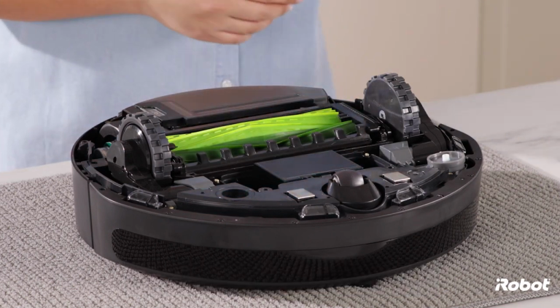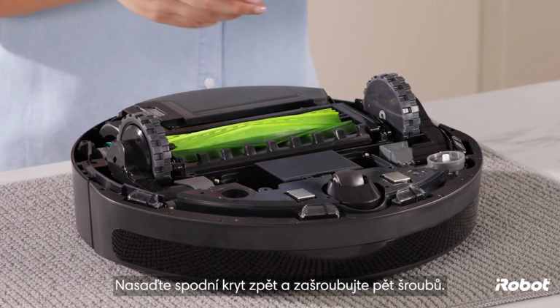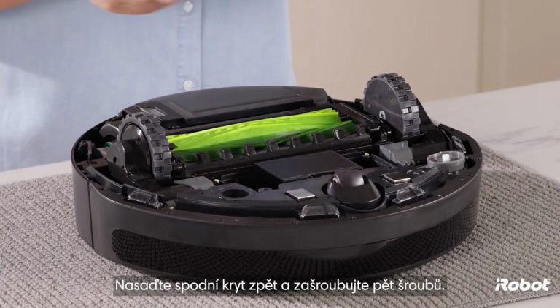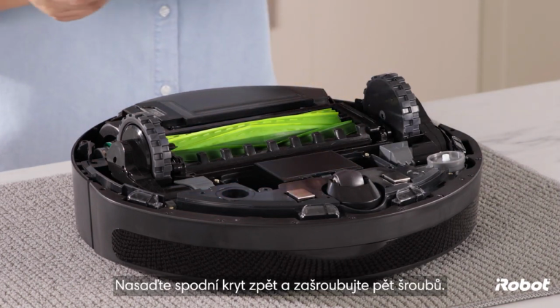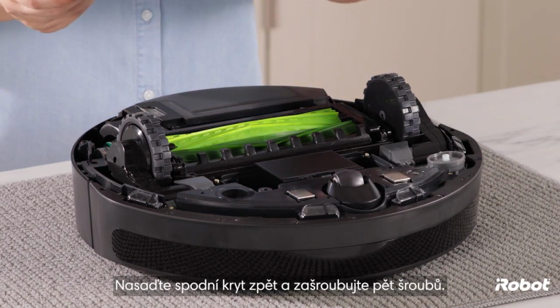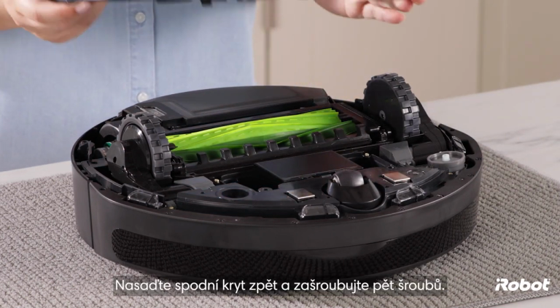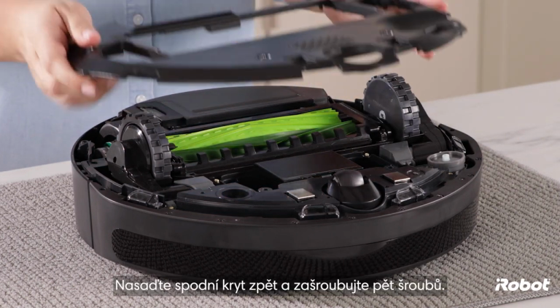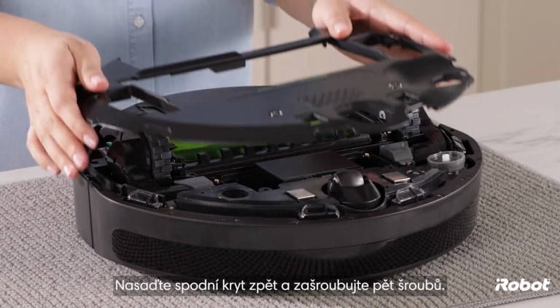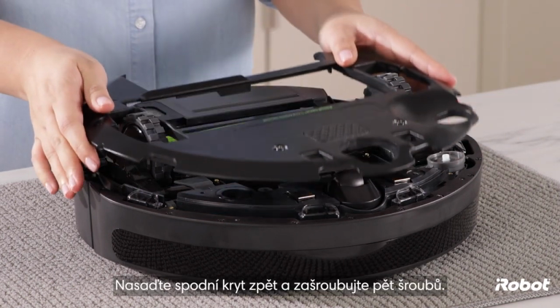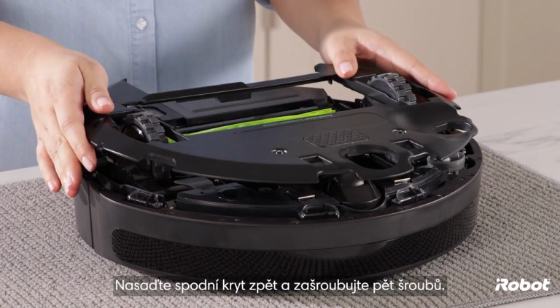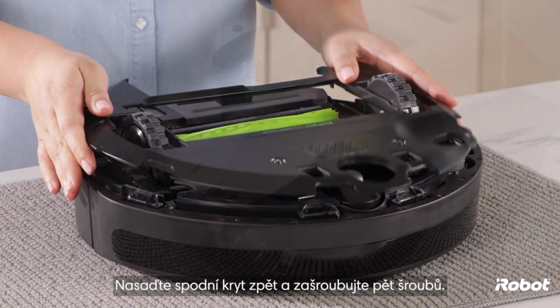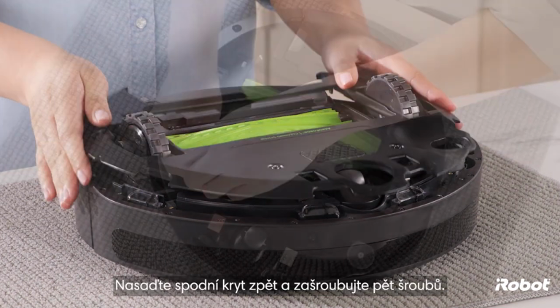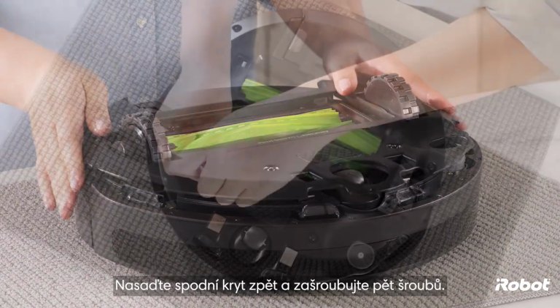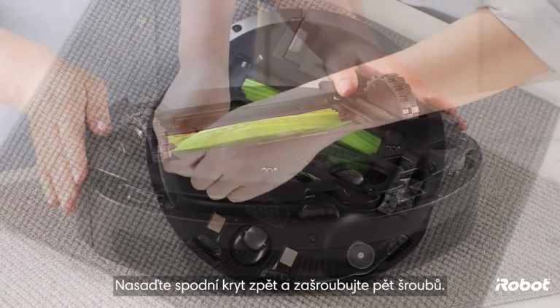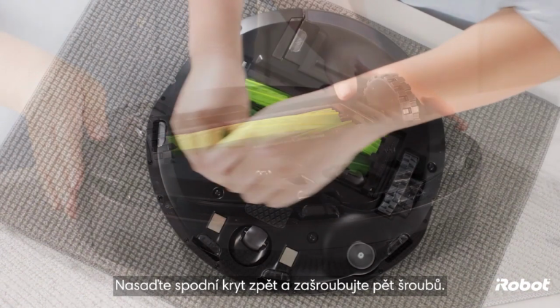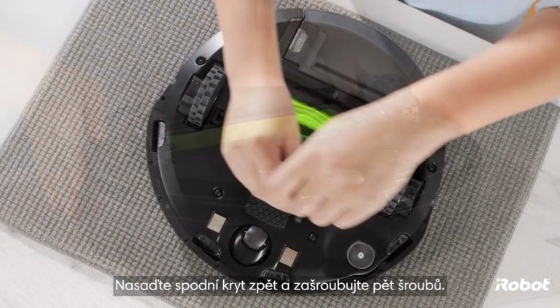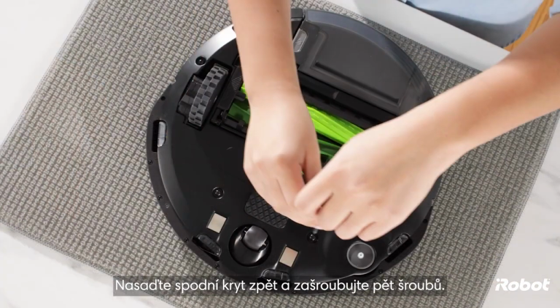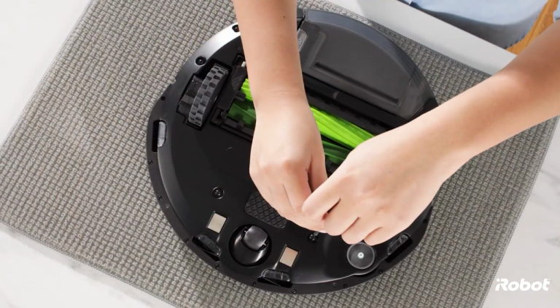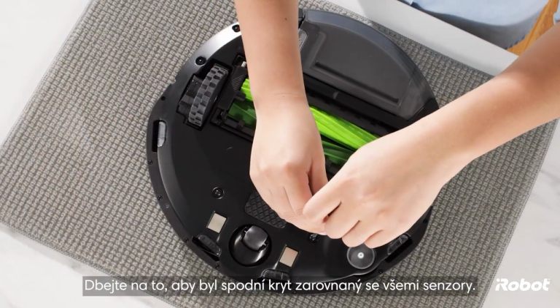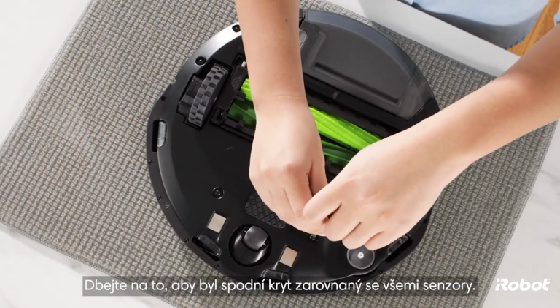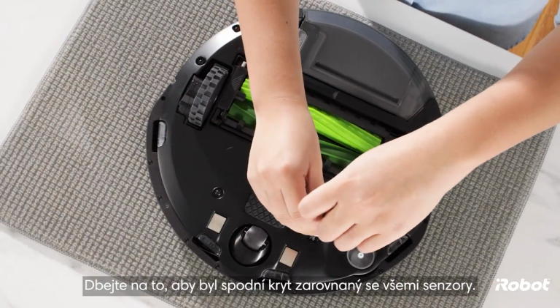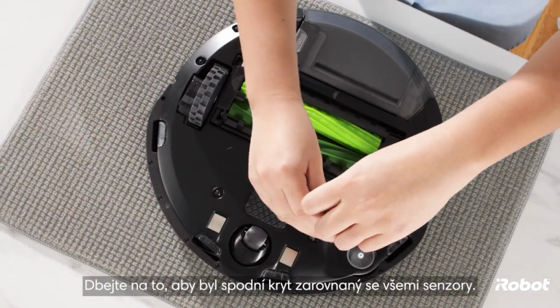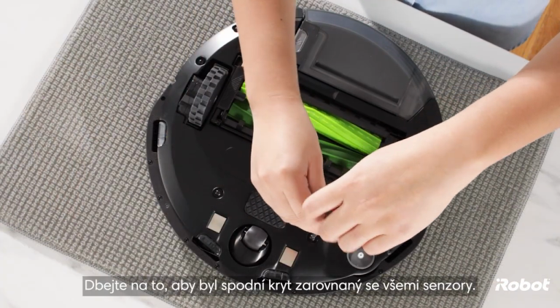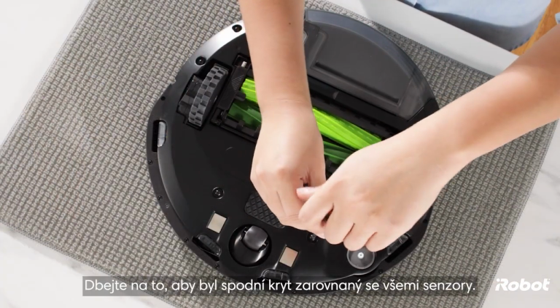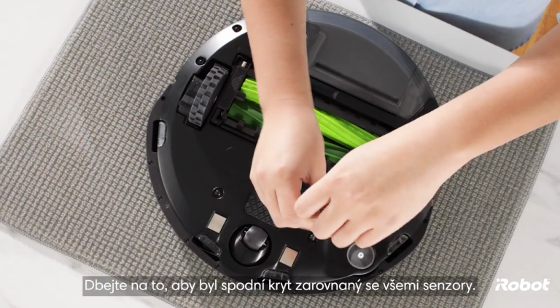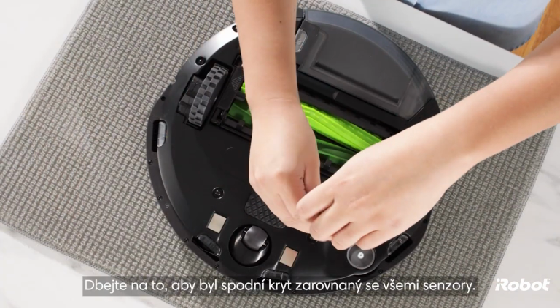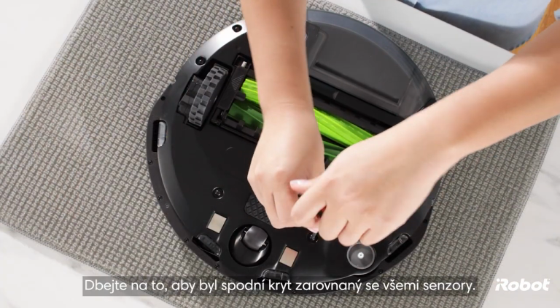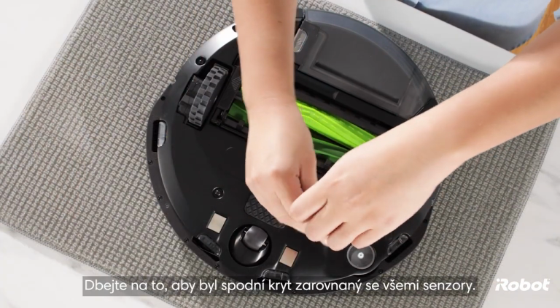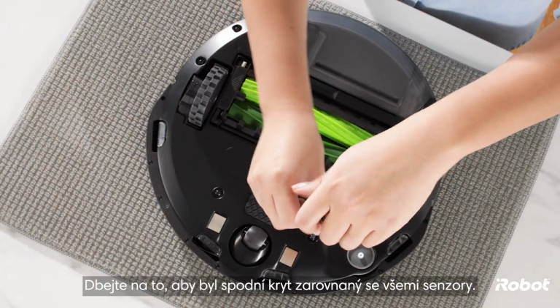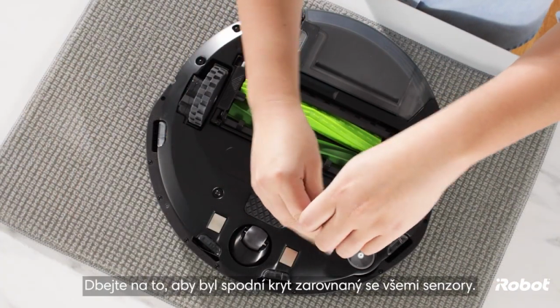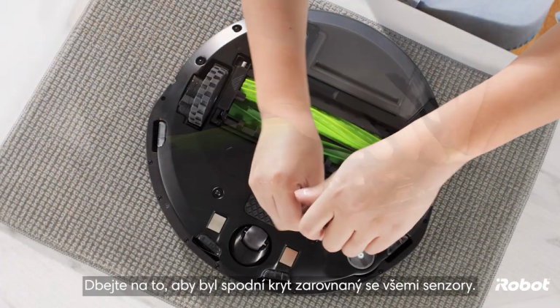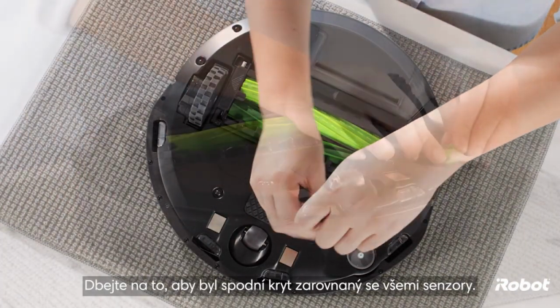Replace the bottom cover and tighten the five screws. Make sure the bottom cover is flush with all sensors.